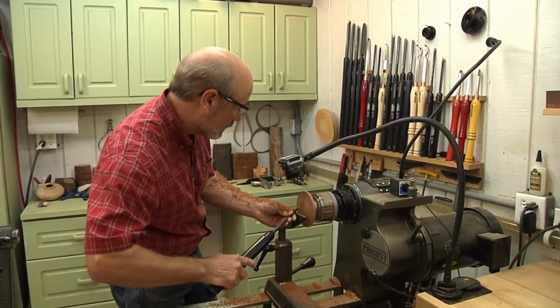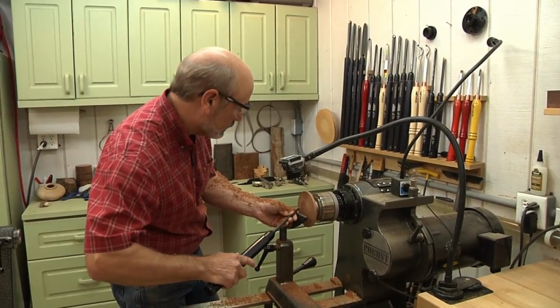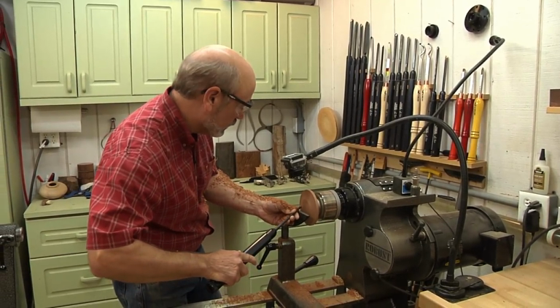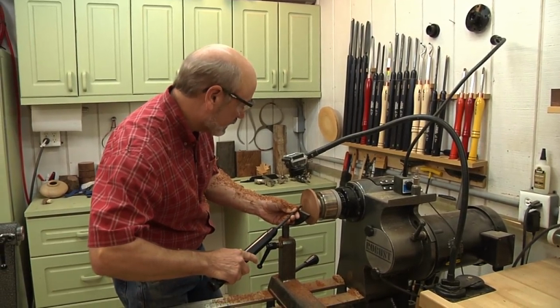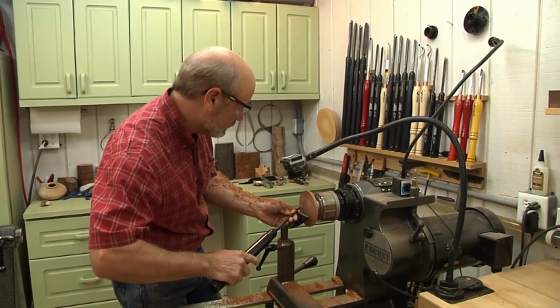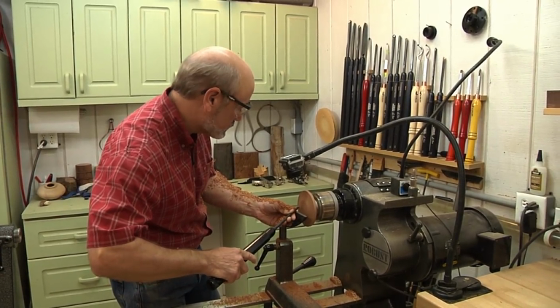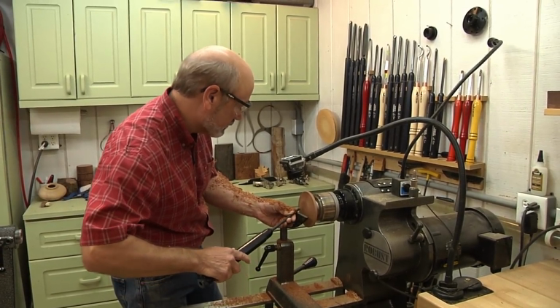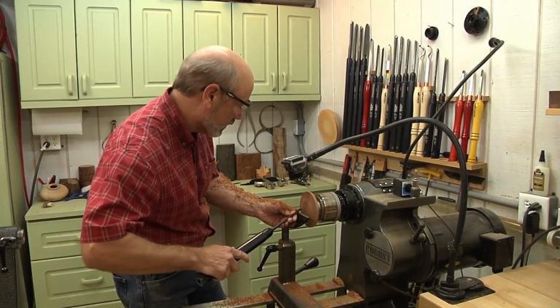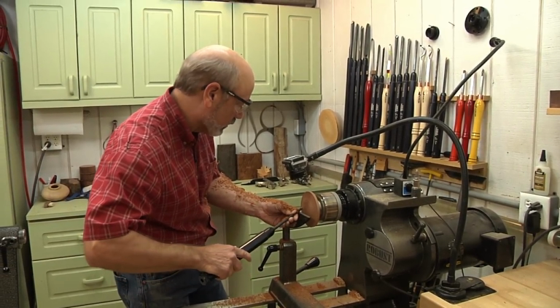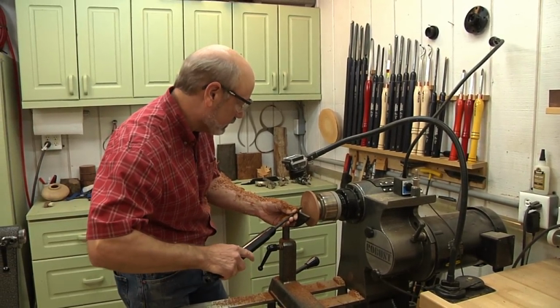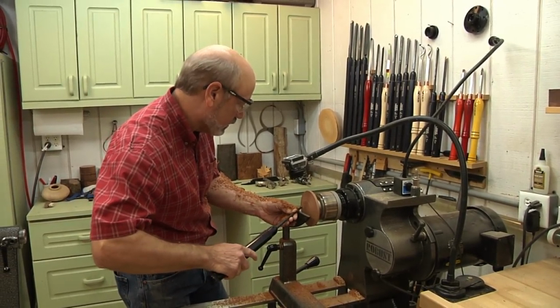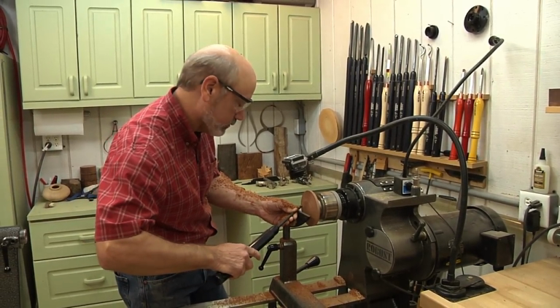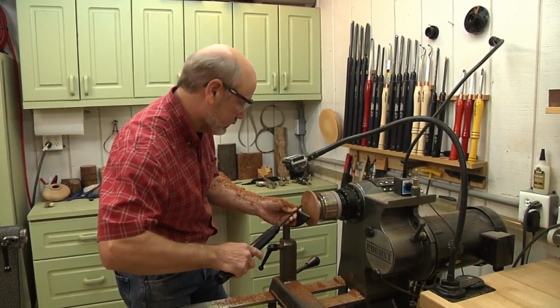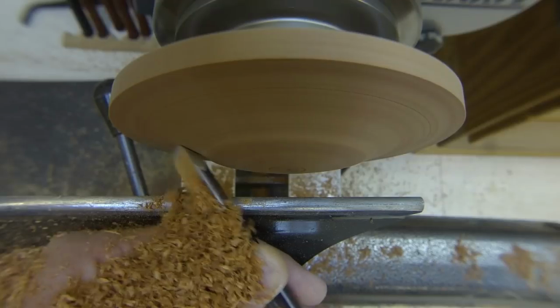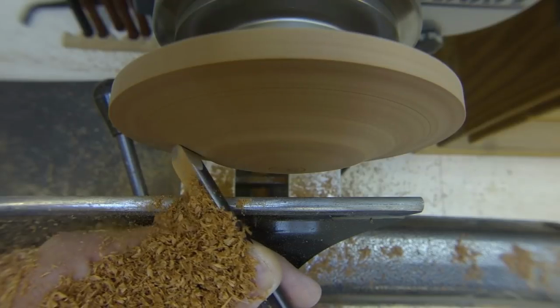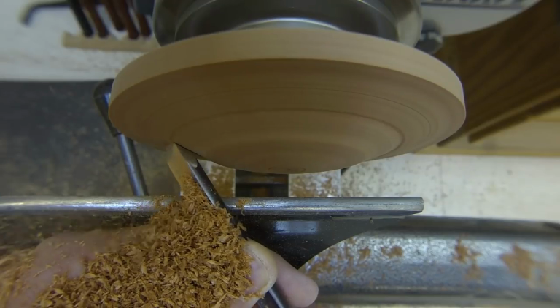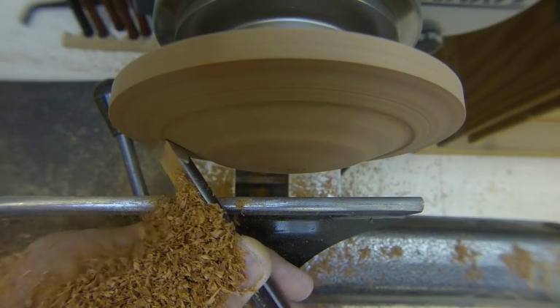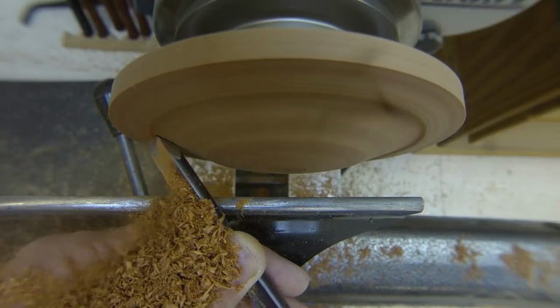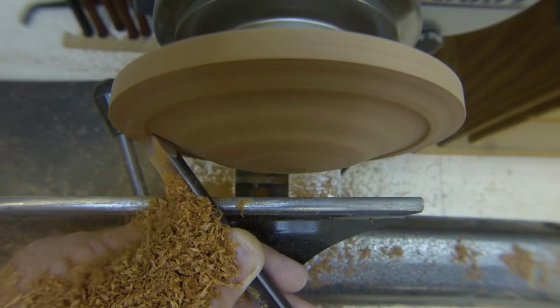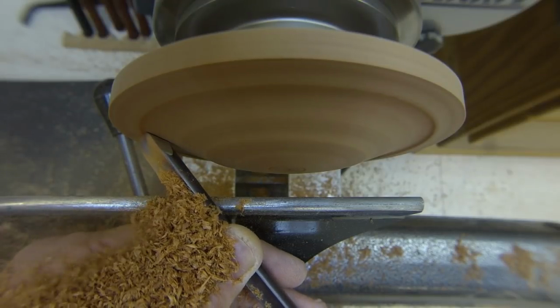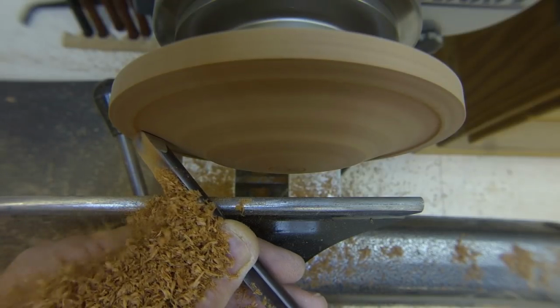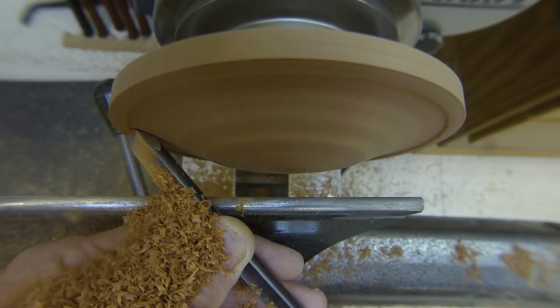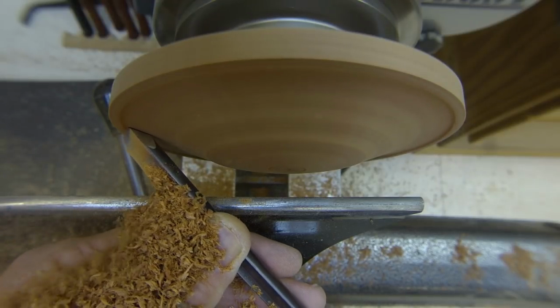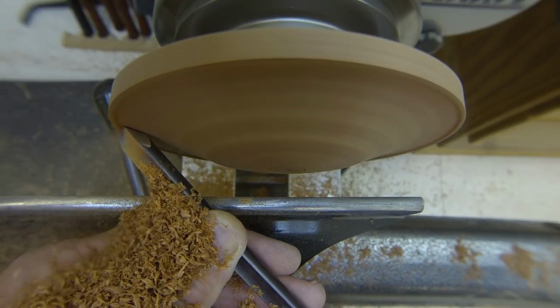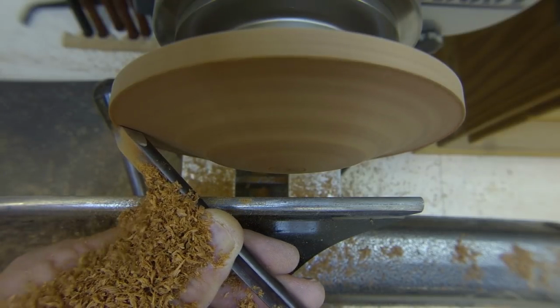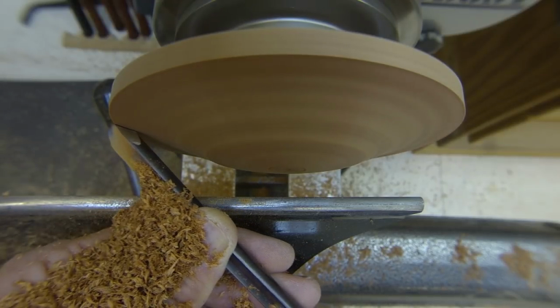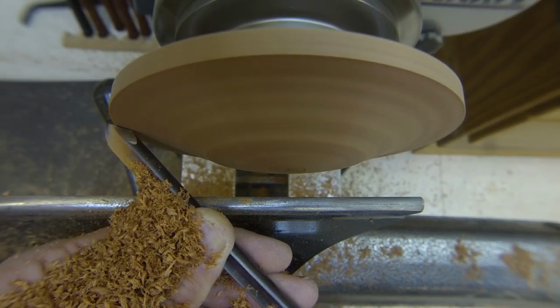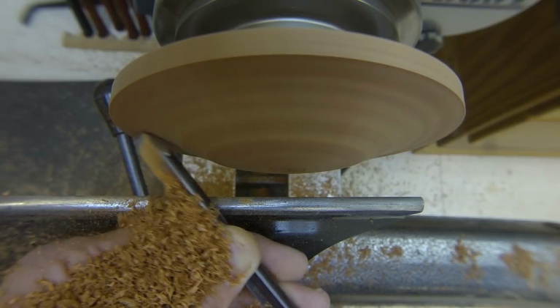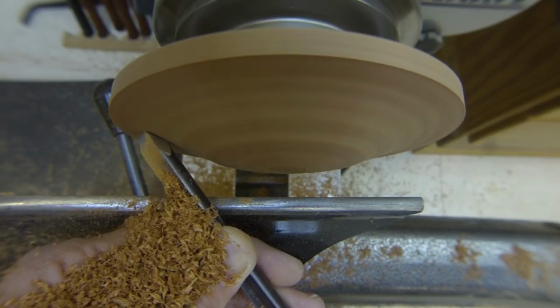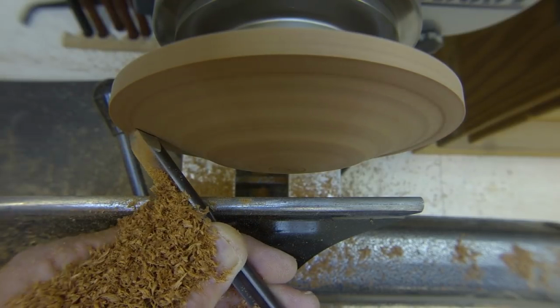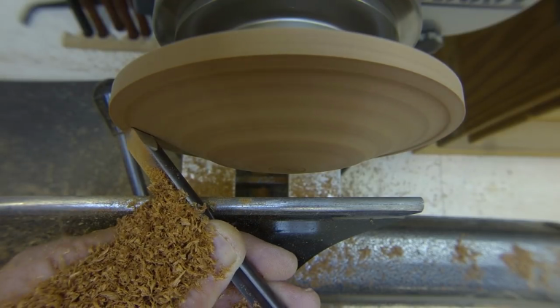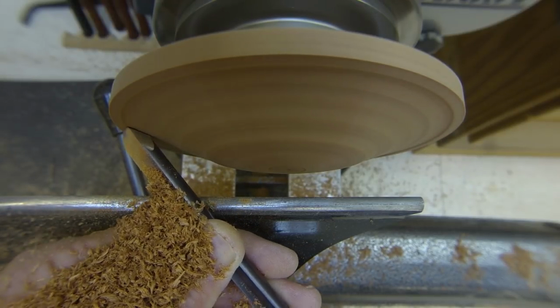Once I get this shape the way I want it, all I'm going to do is sand again, take it off the lathe, and we'll move on to the next mushroom.